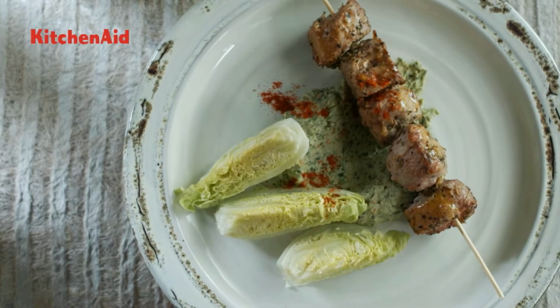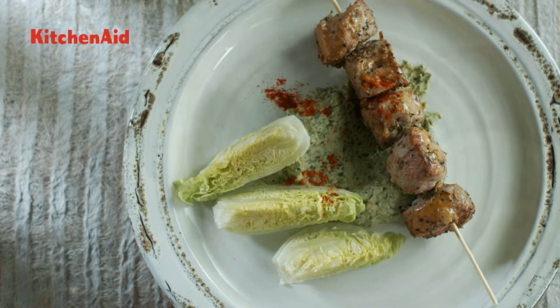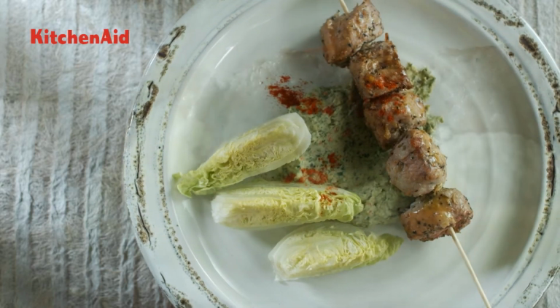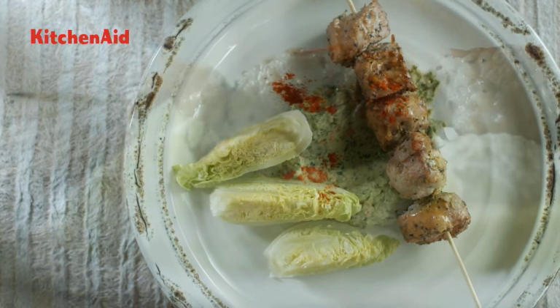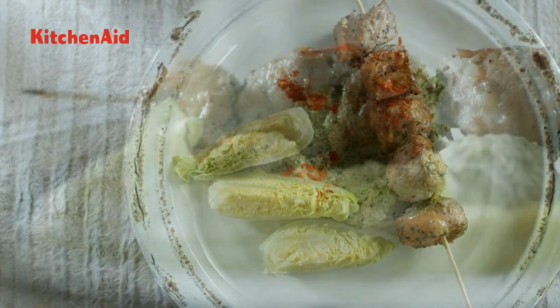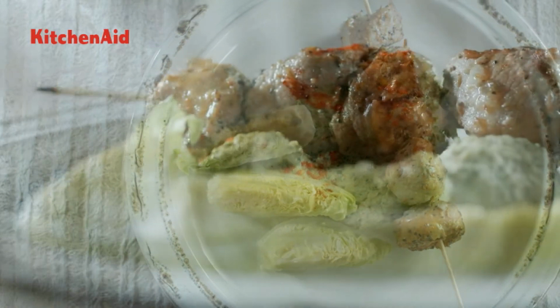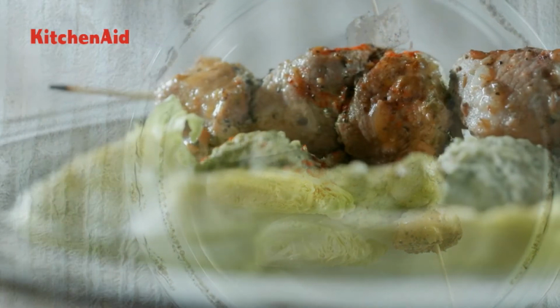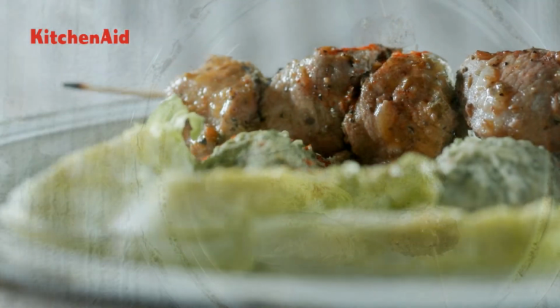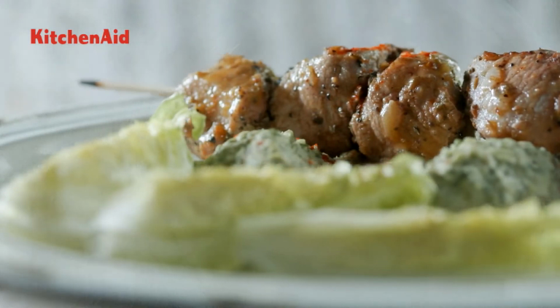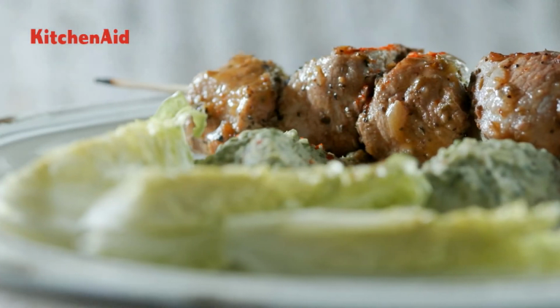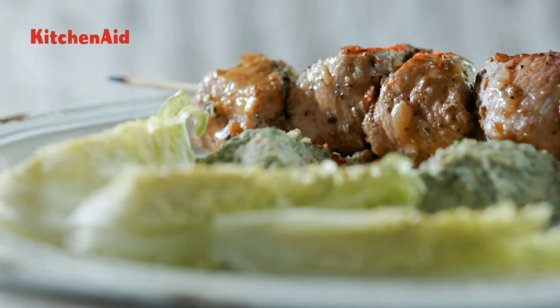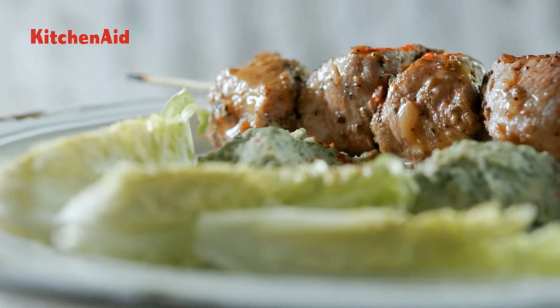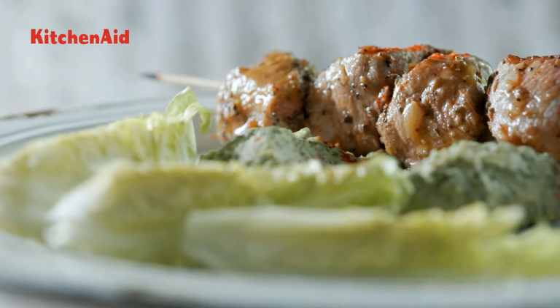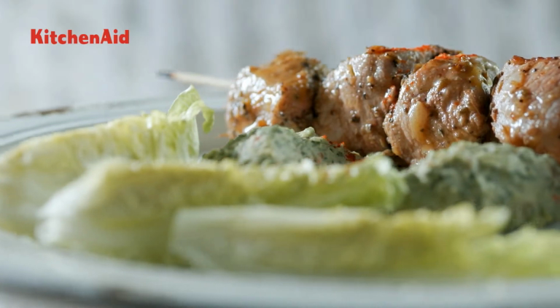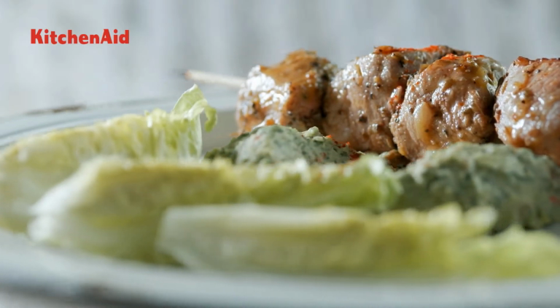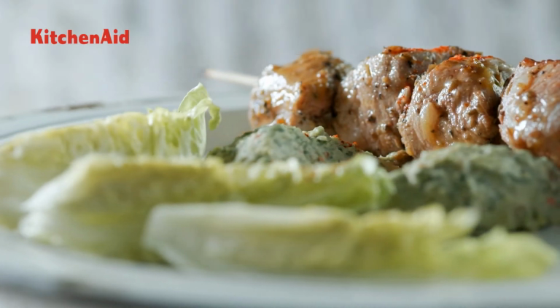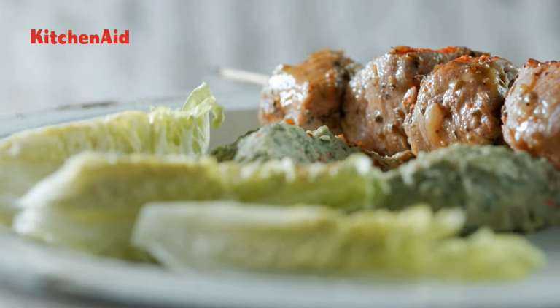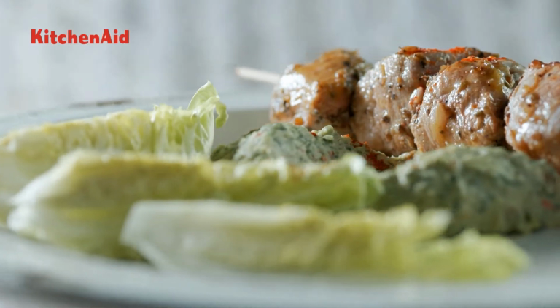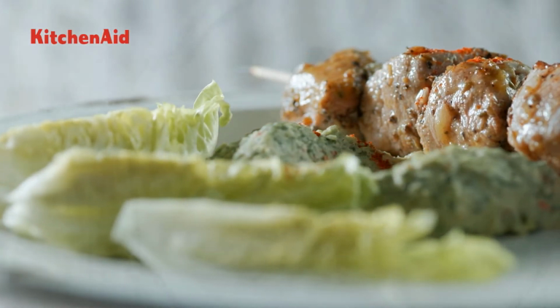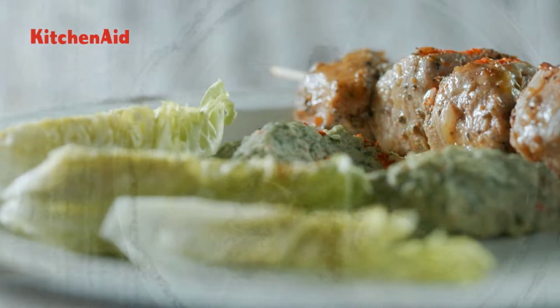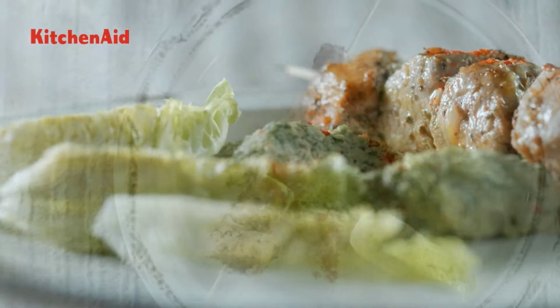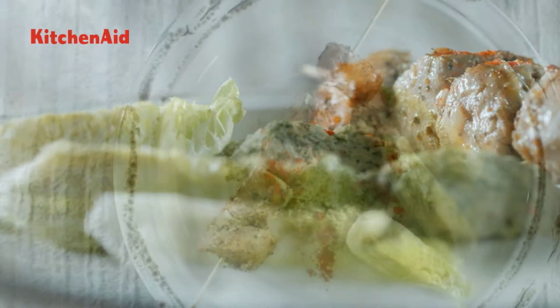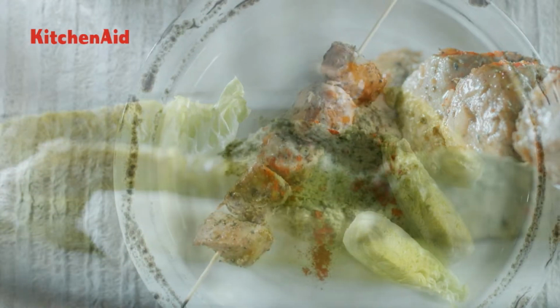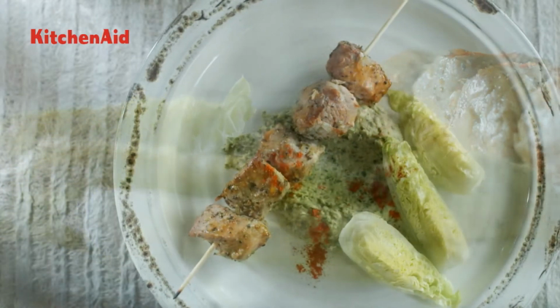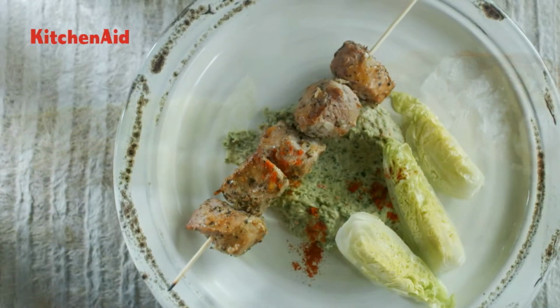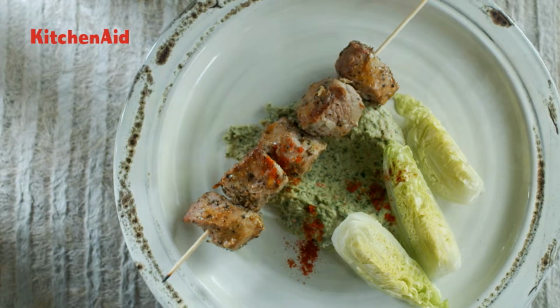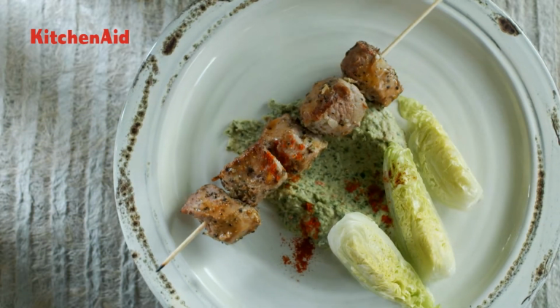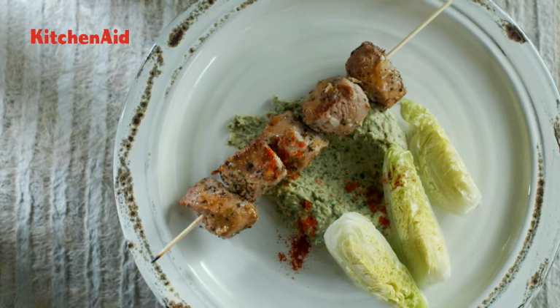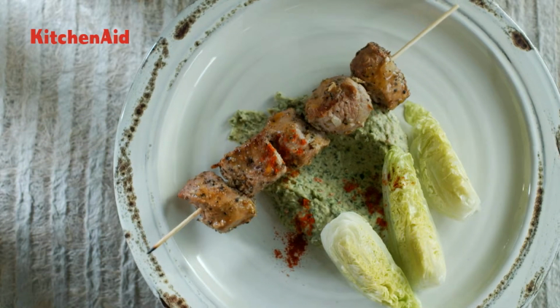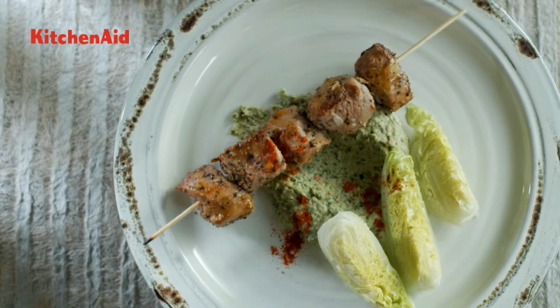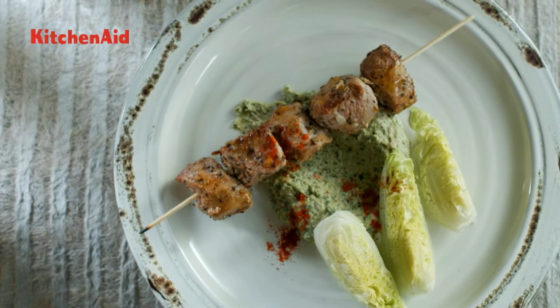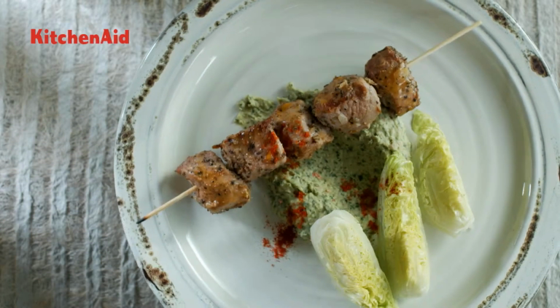With the Artisan Food Processor, you can make these lemon marinated lamb kebabs with white bean hummus.